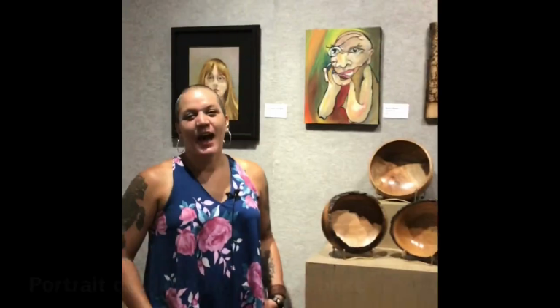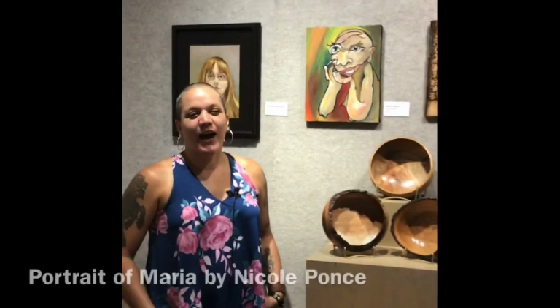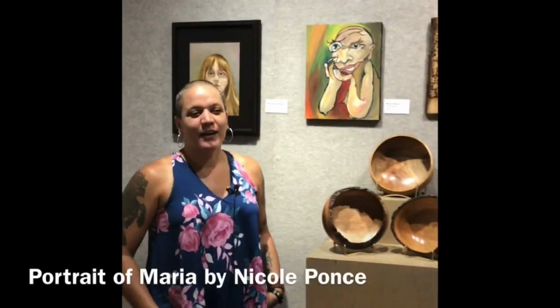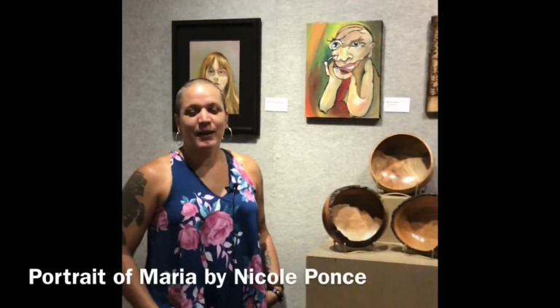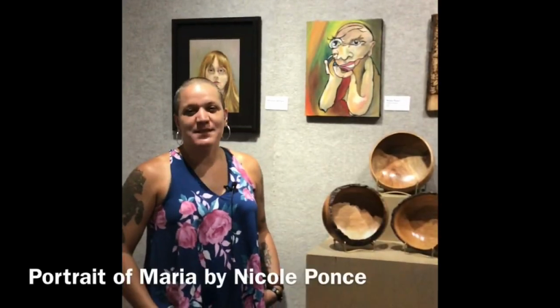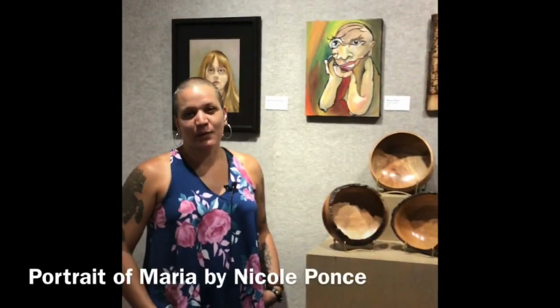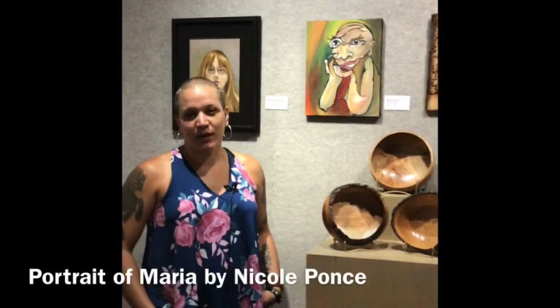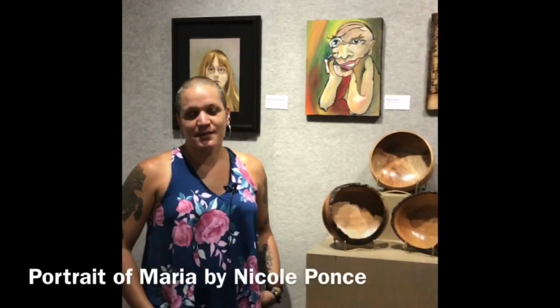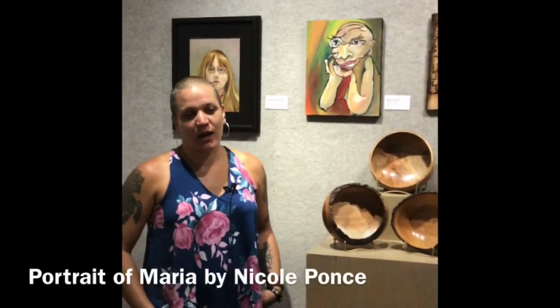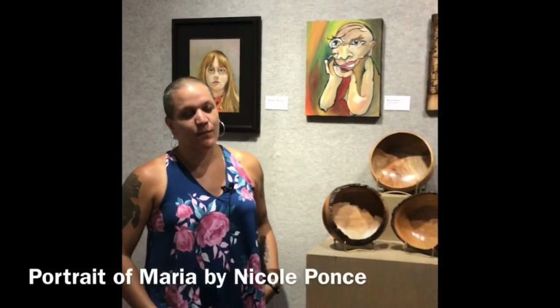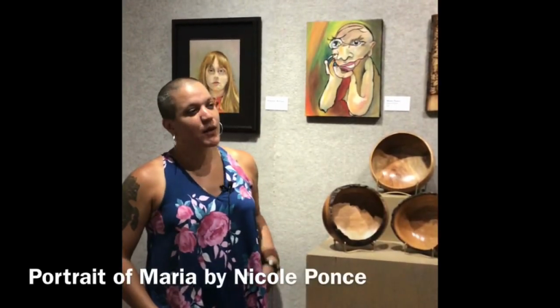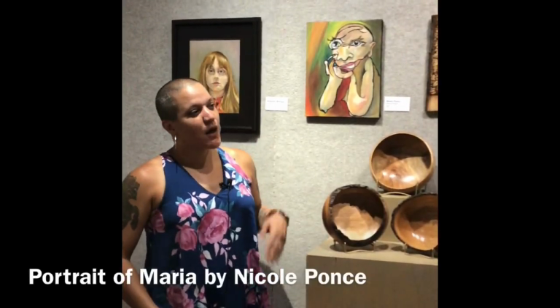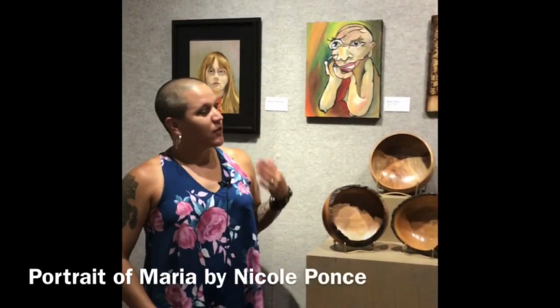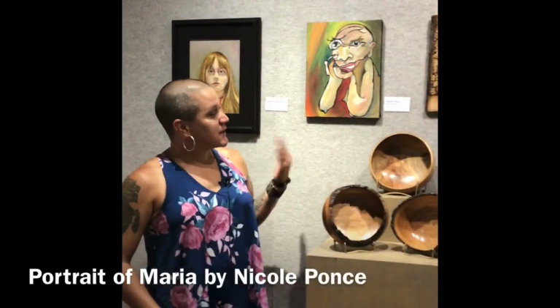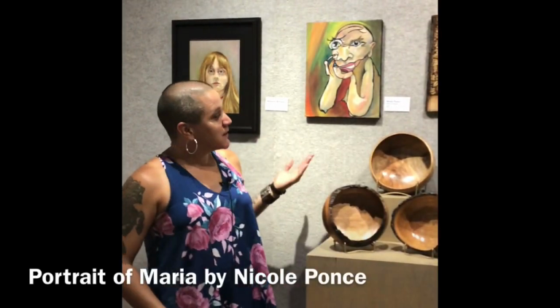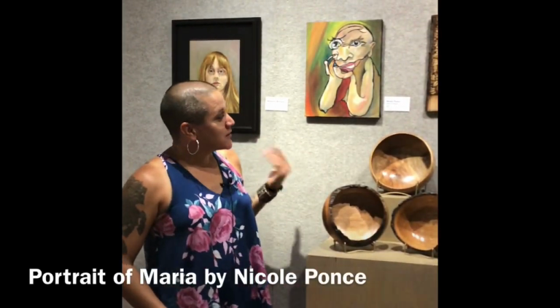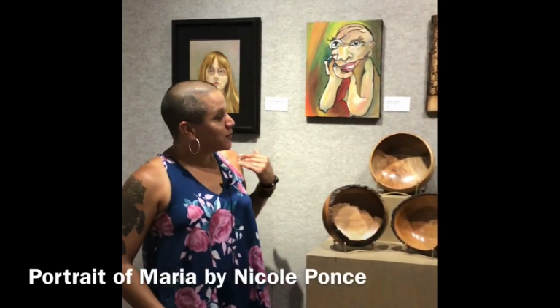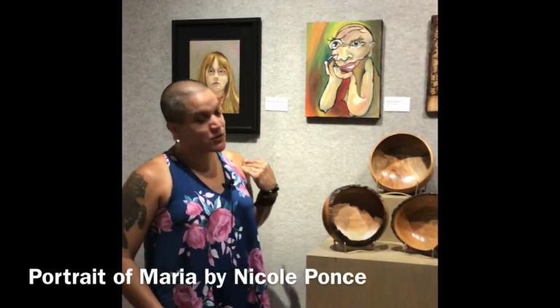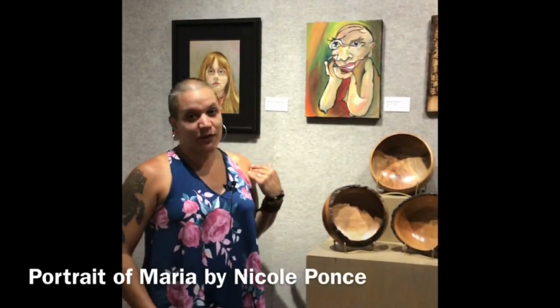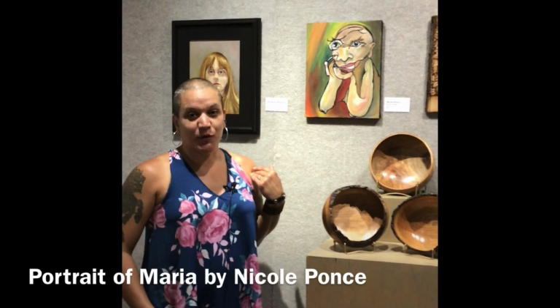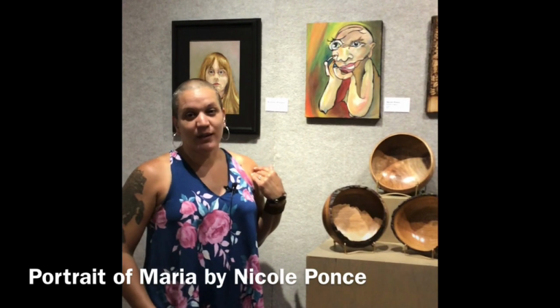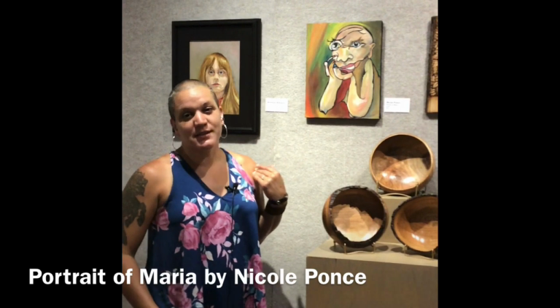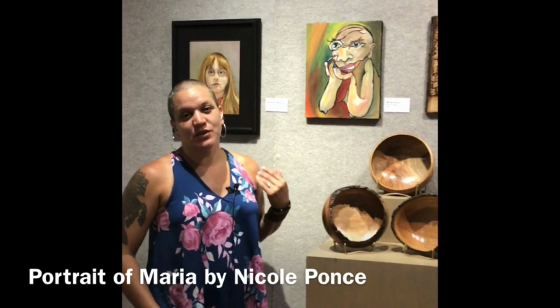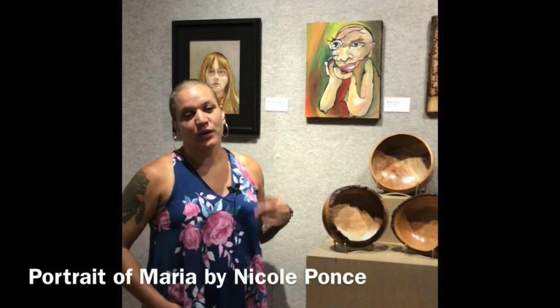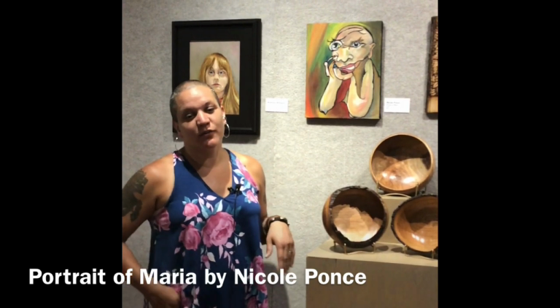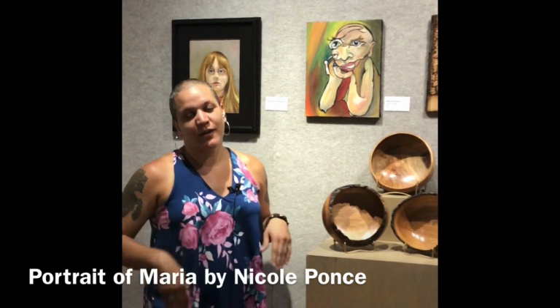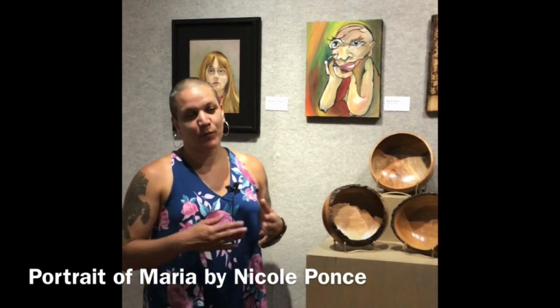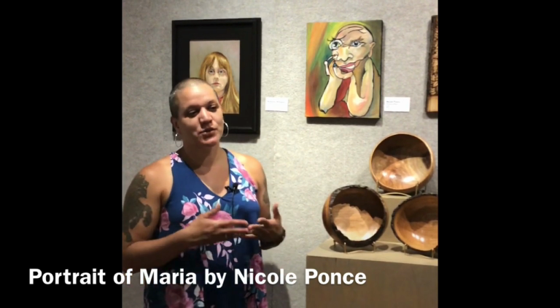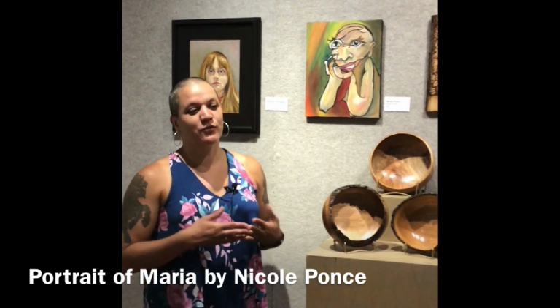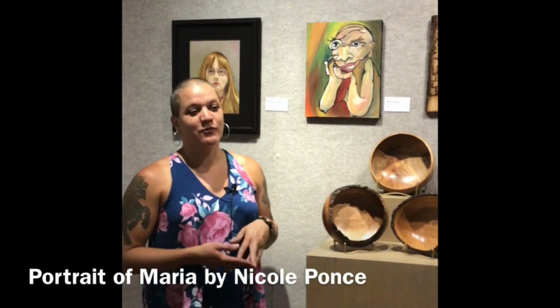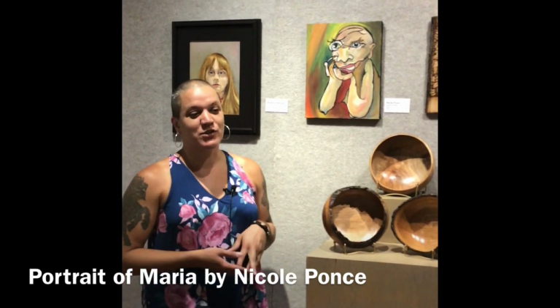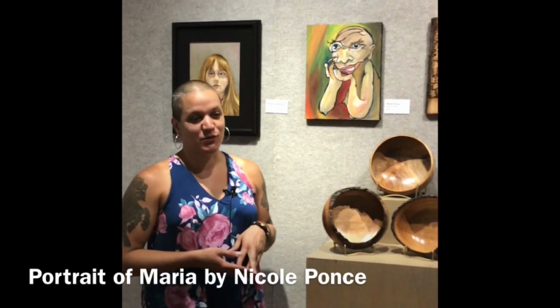Hi, my name is Nikki Ponce. This piece is called Portrait of Maria. It's actually a portrait of one of my children.